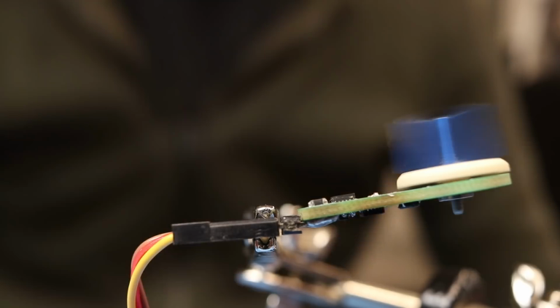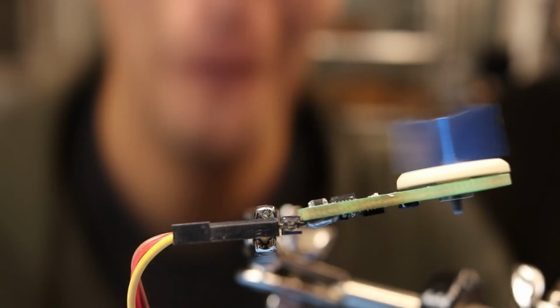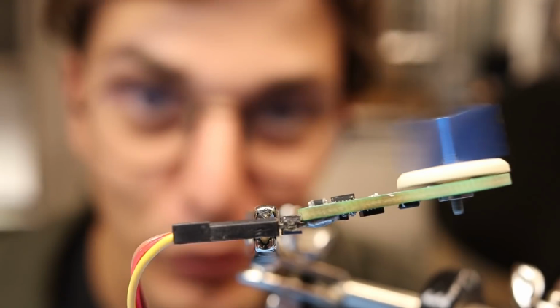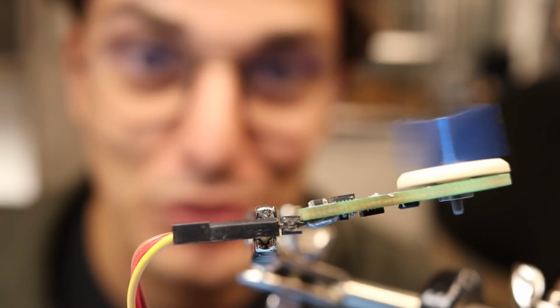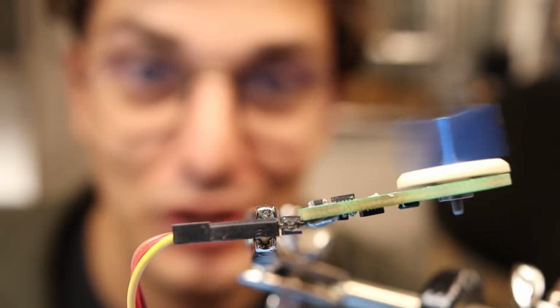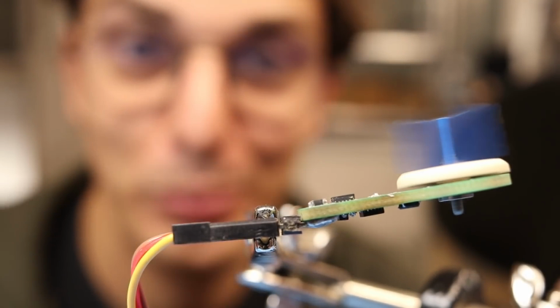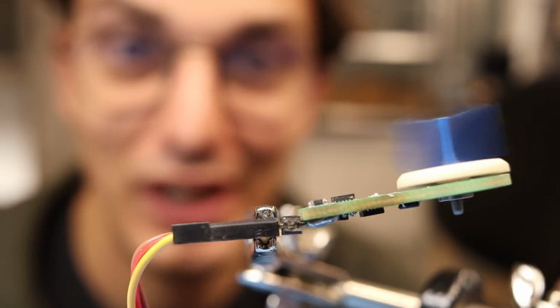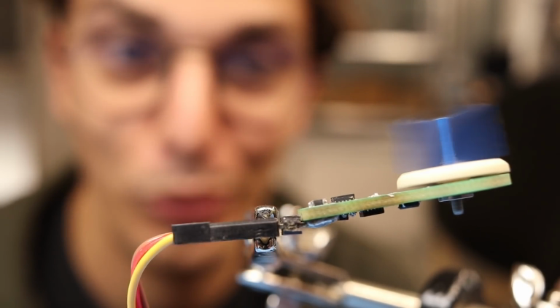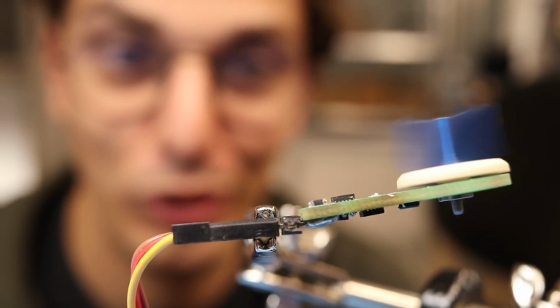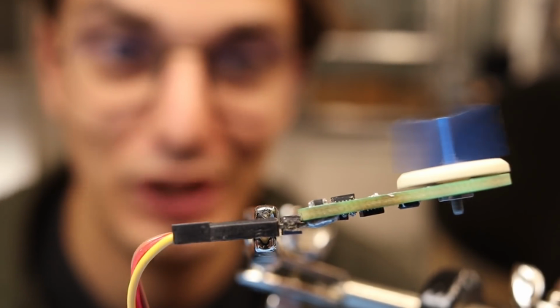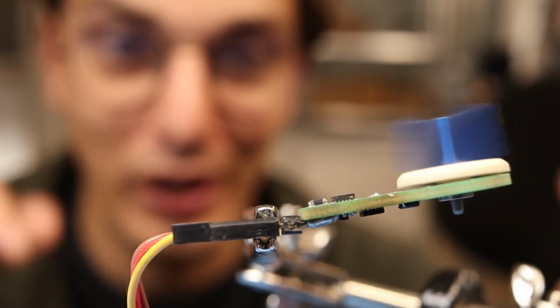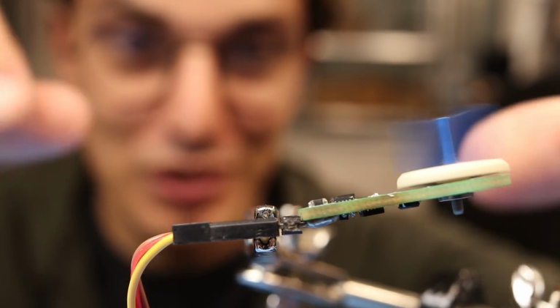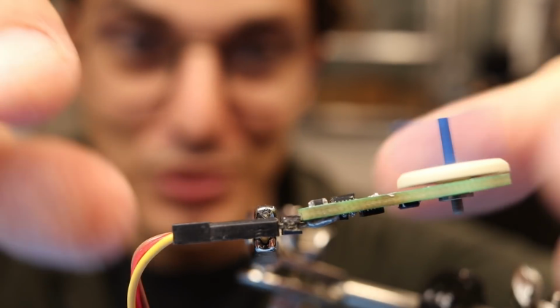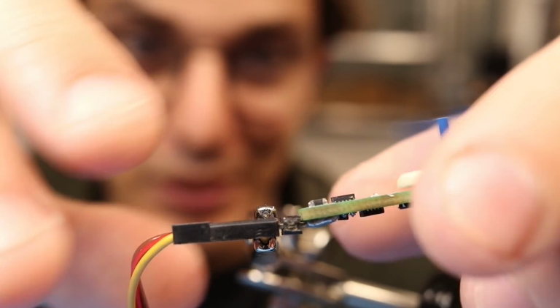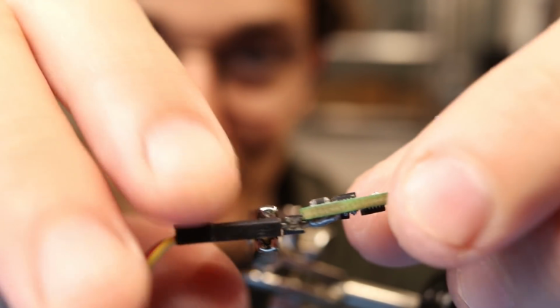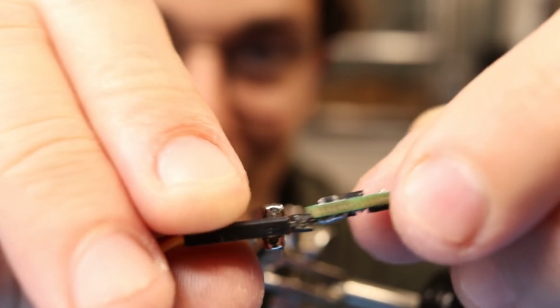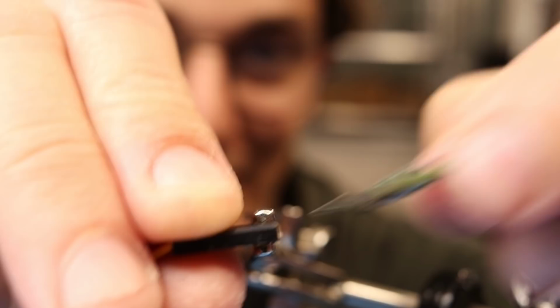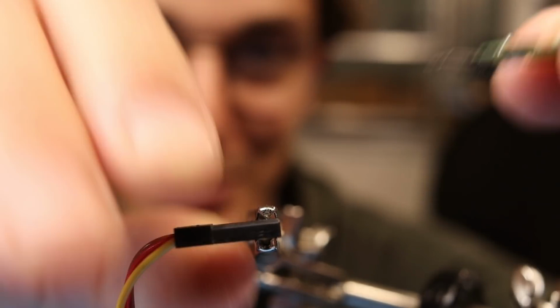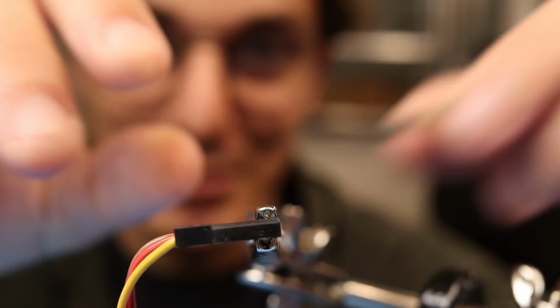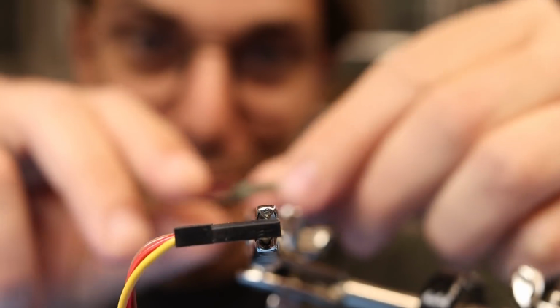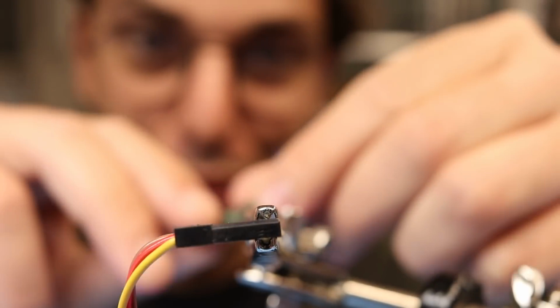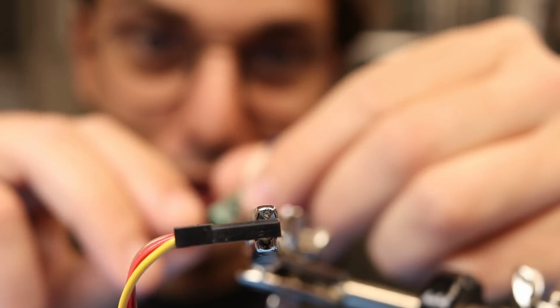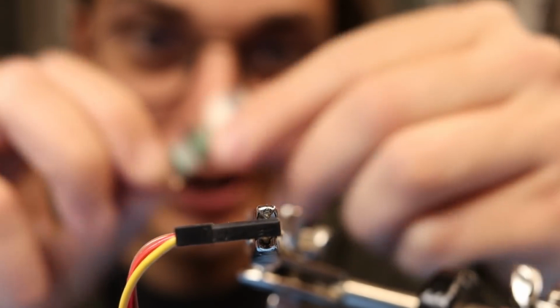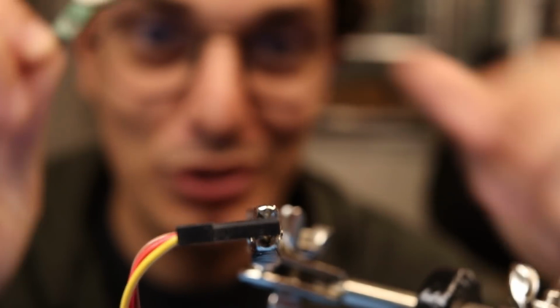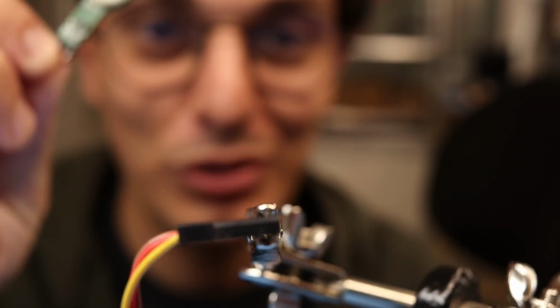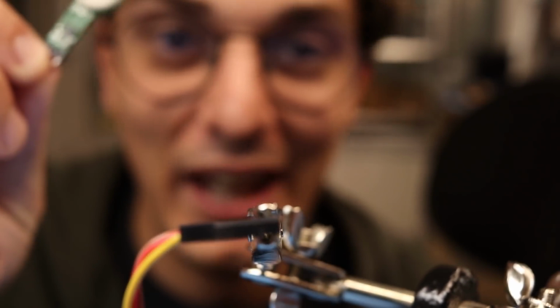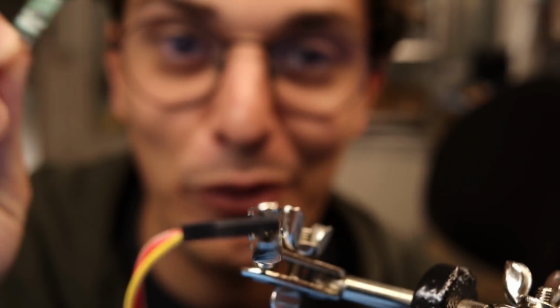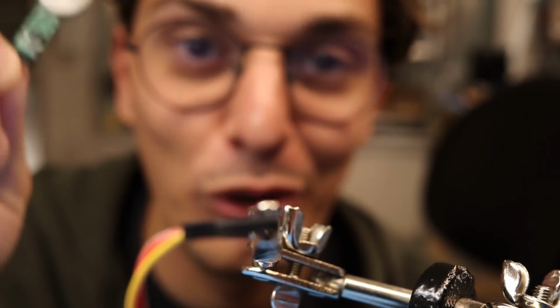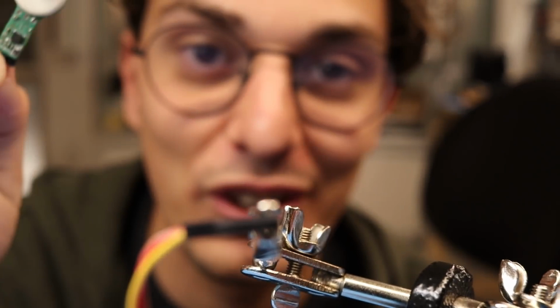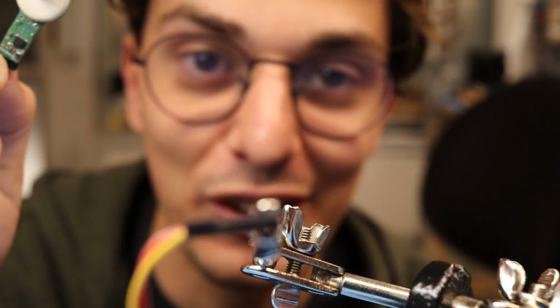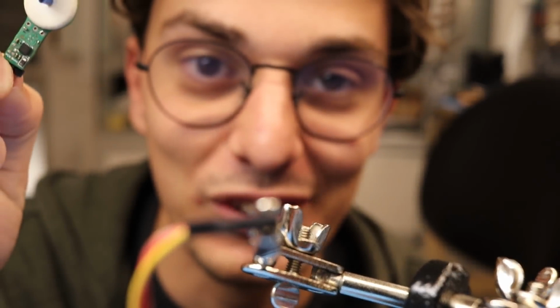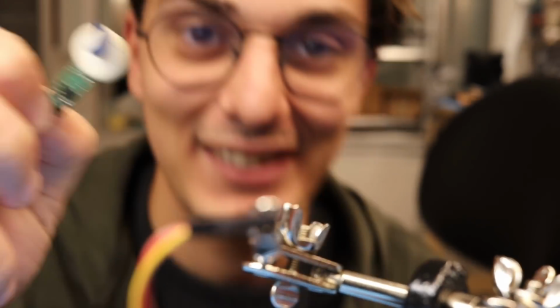I've always wanted to build a robot that works using my pancake PCB motor, so today we're going to try and do that.